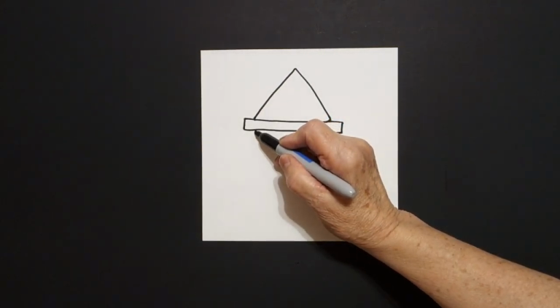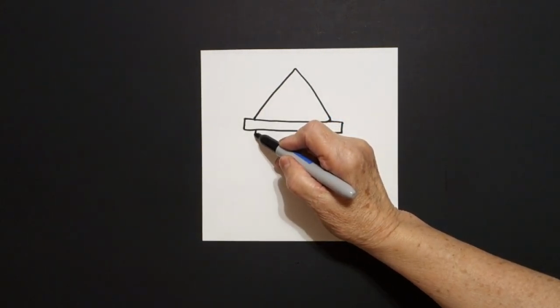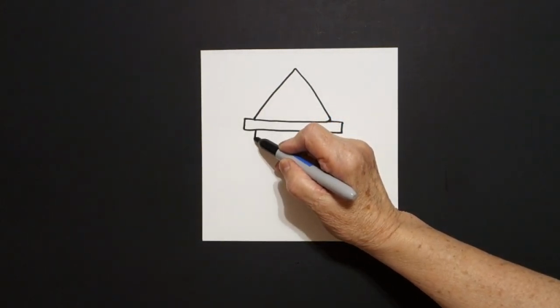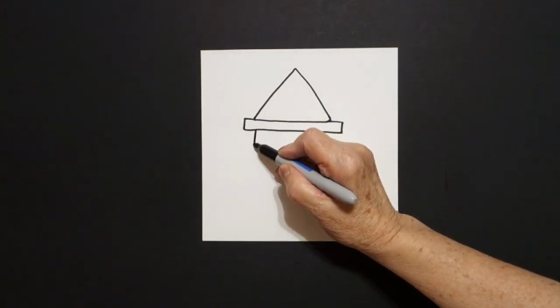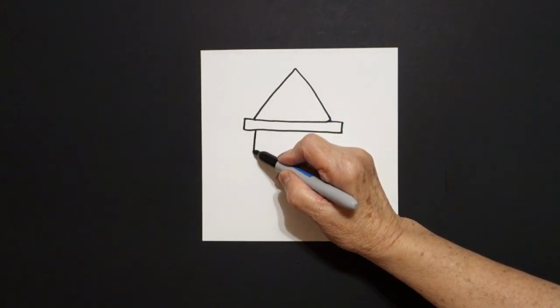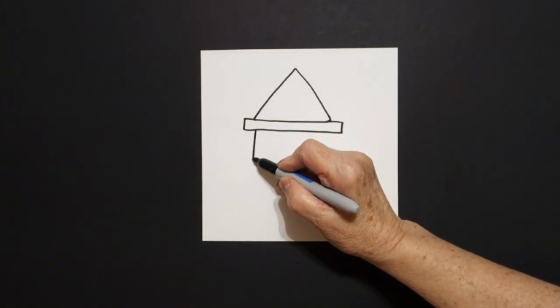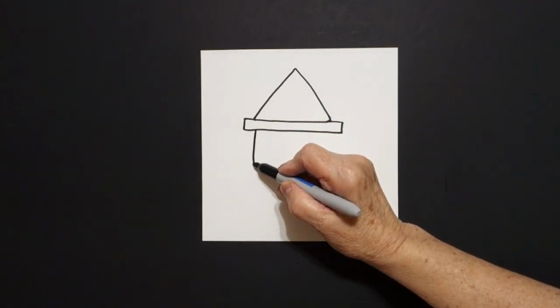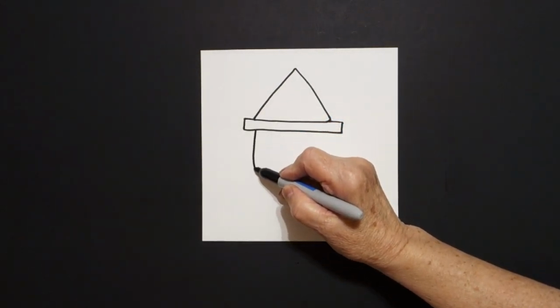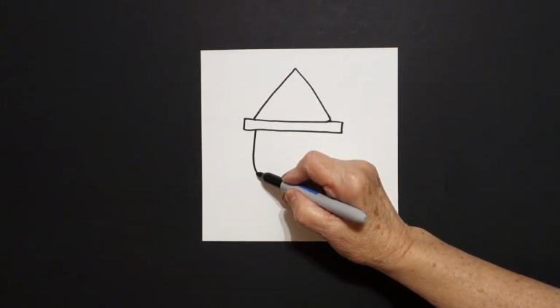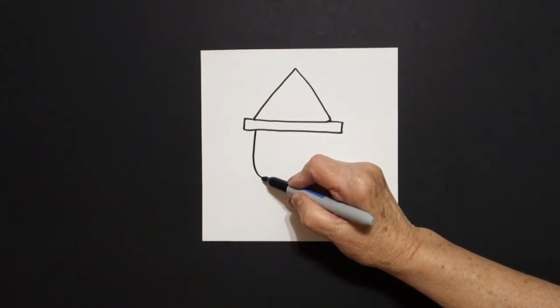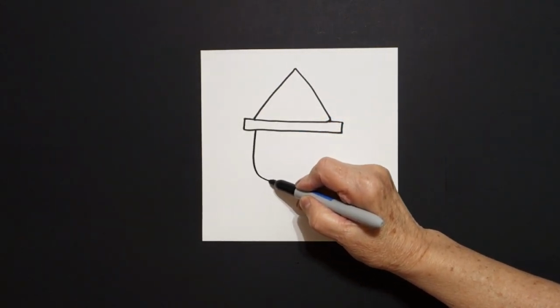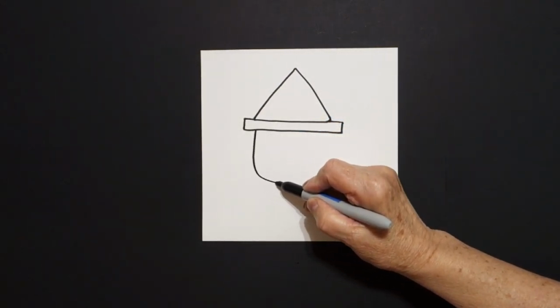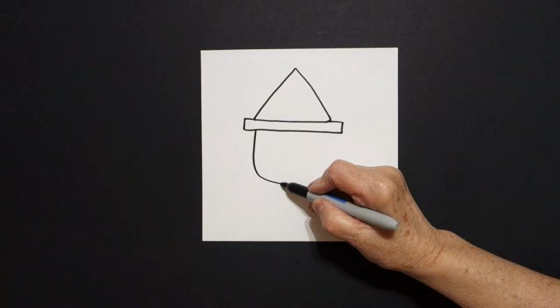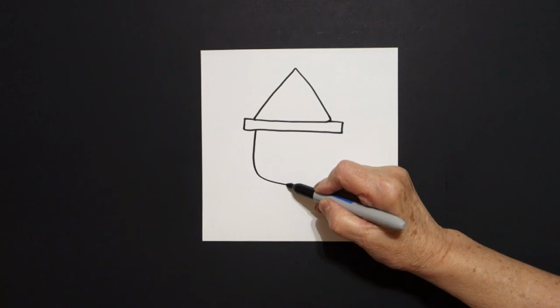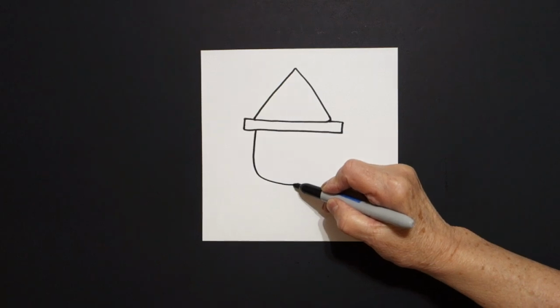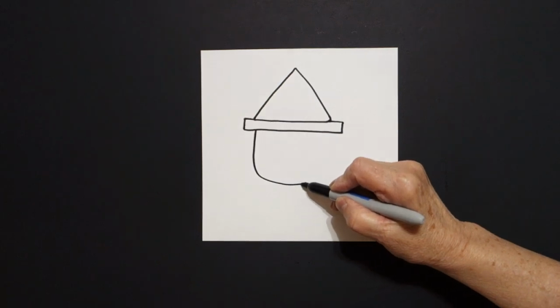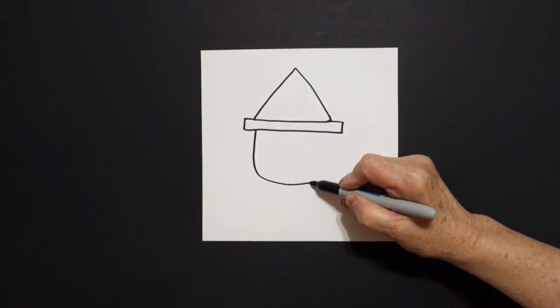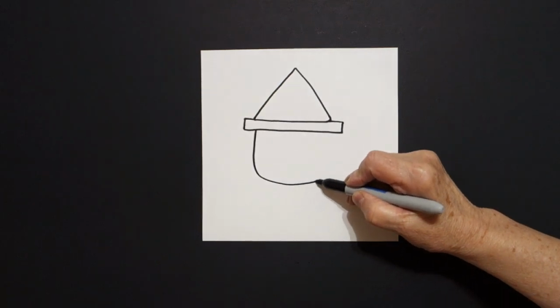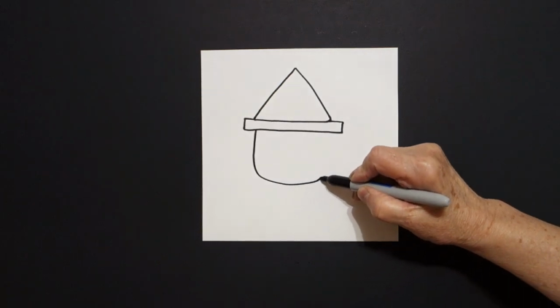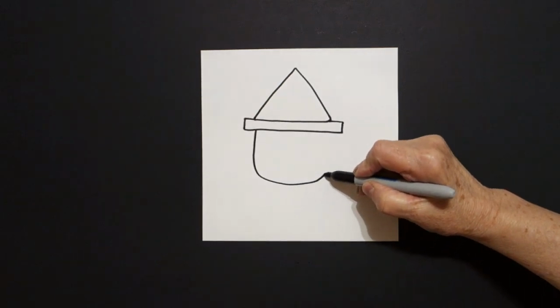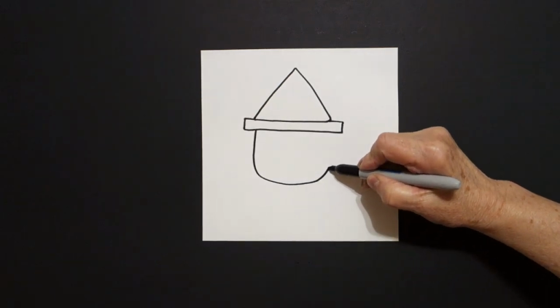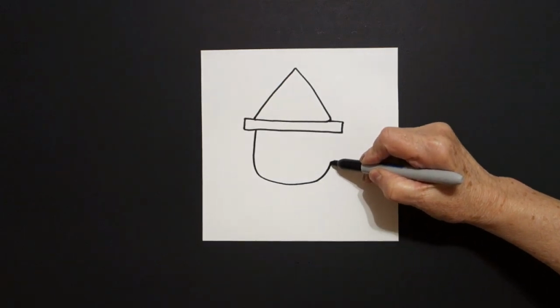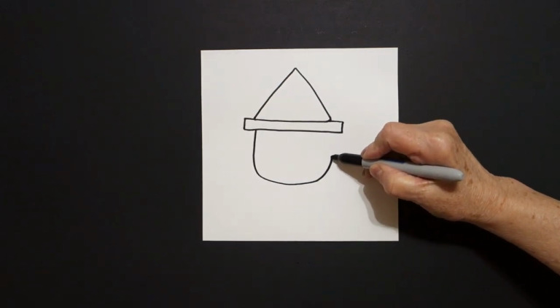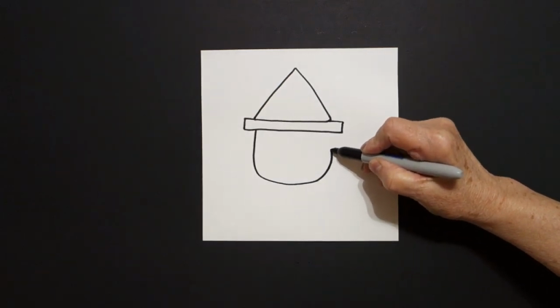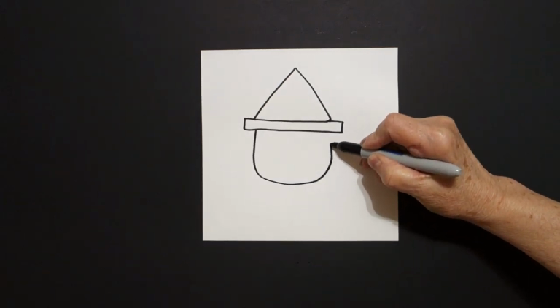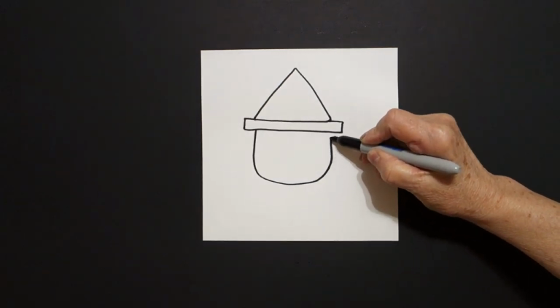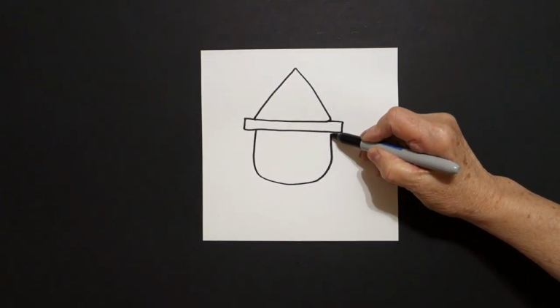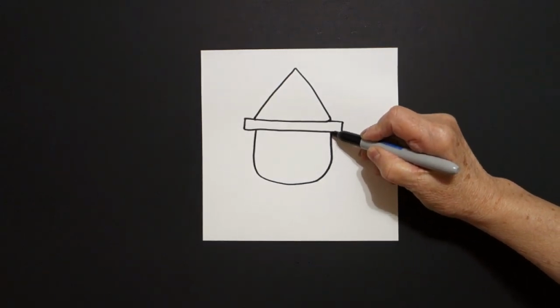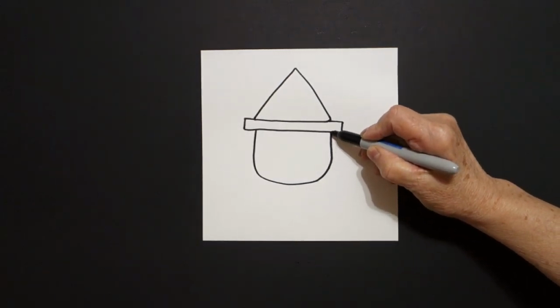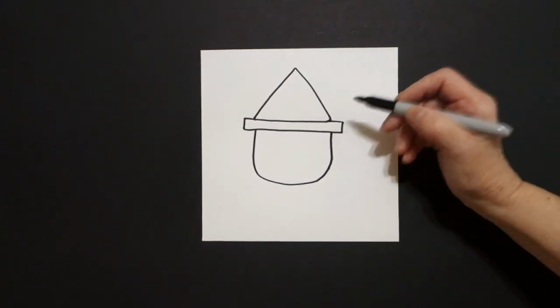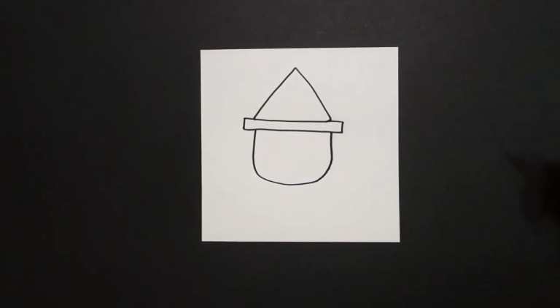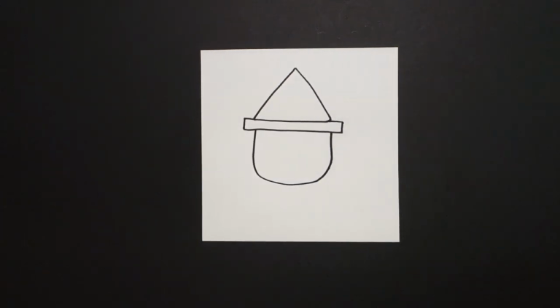We're going to draw a straight line, curve line, straight line up, connect.